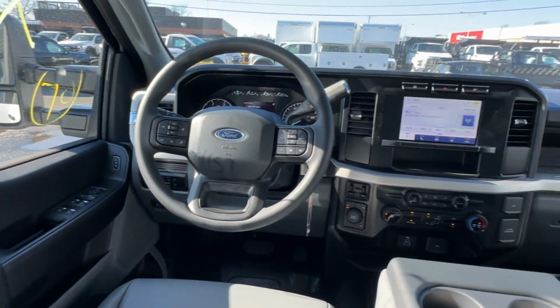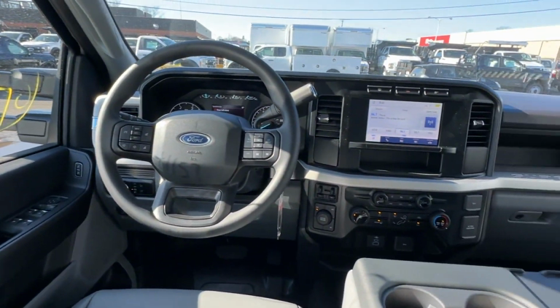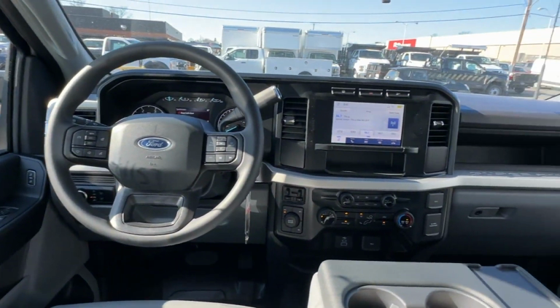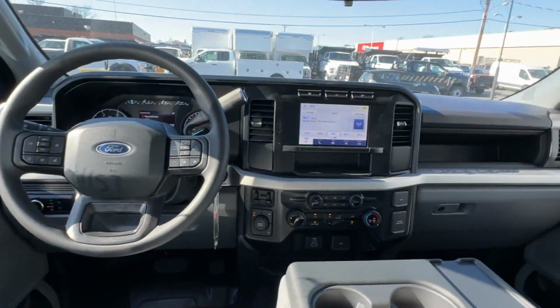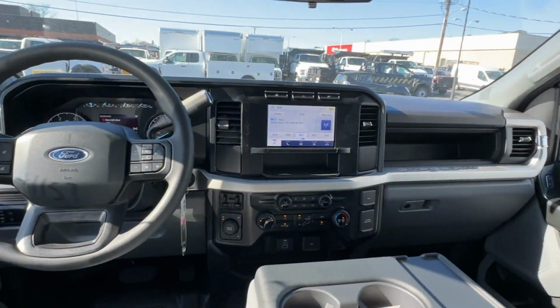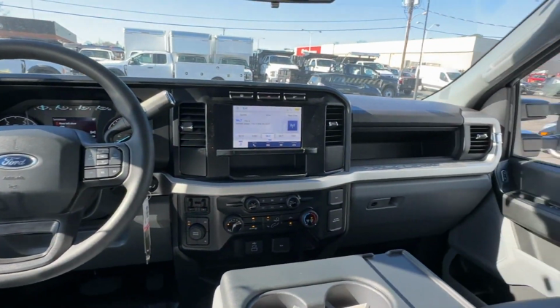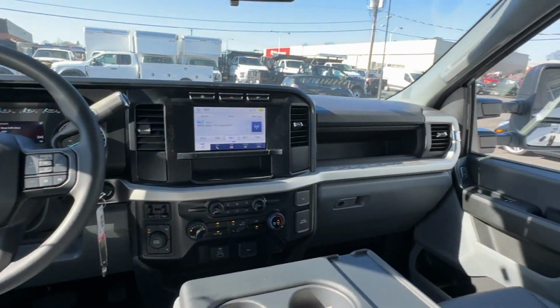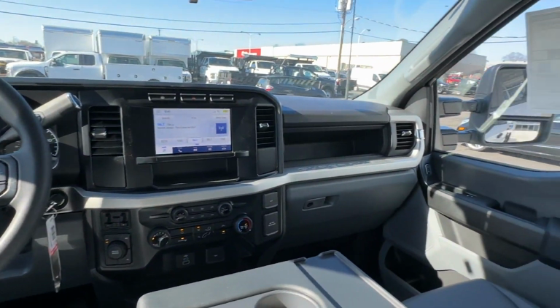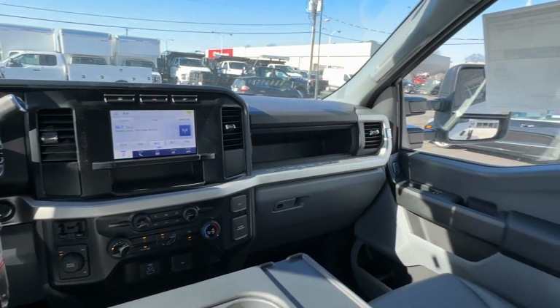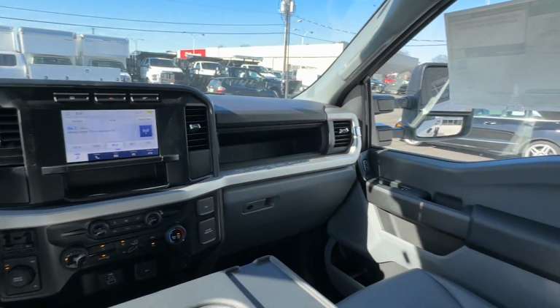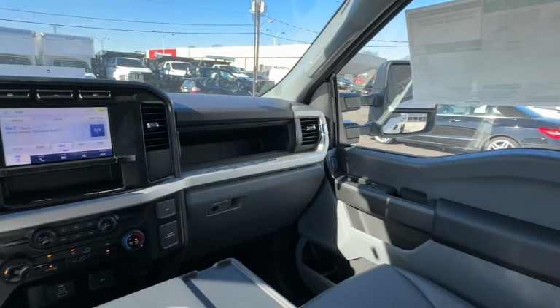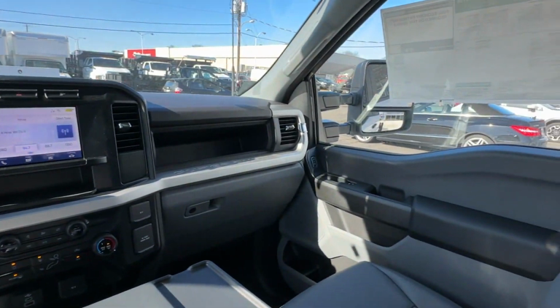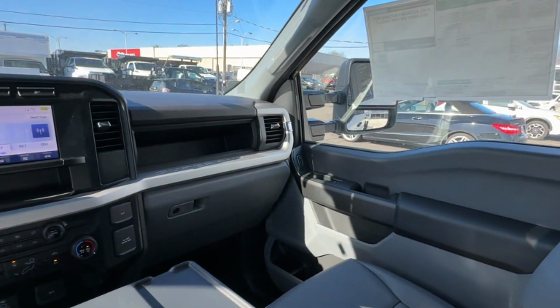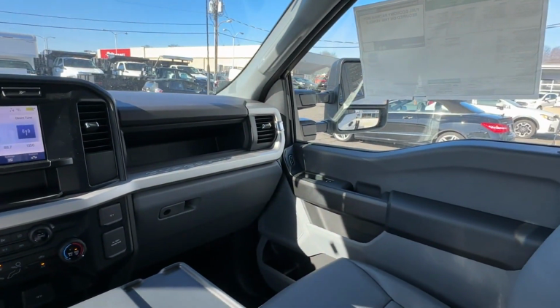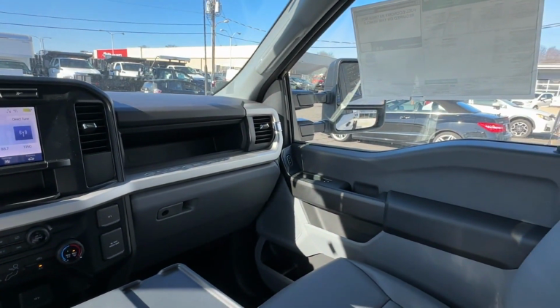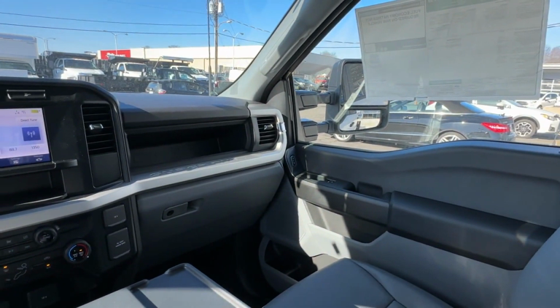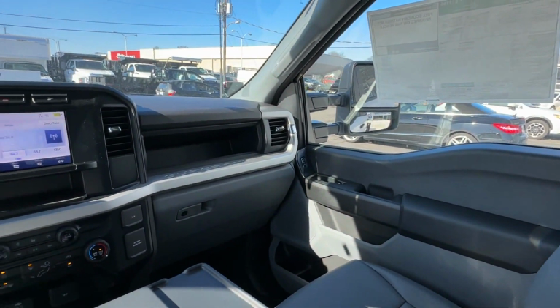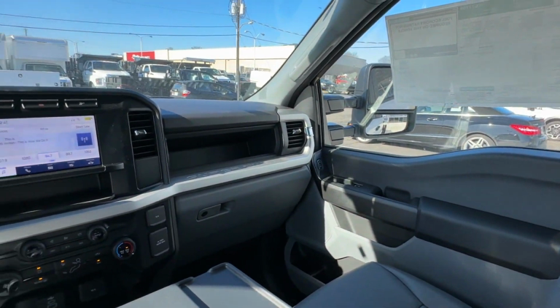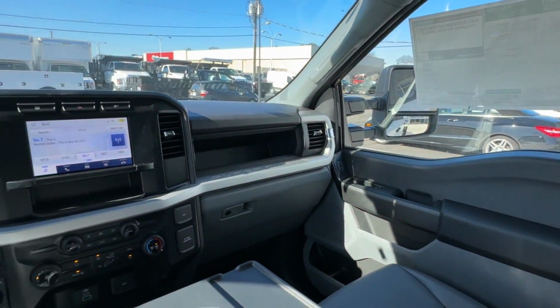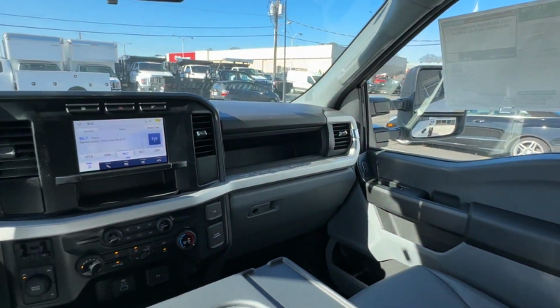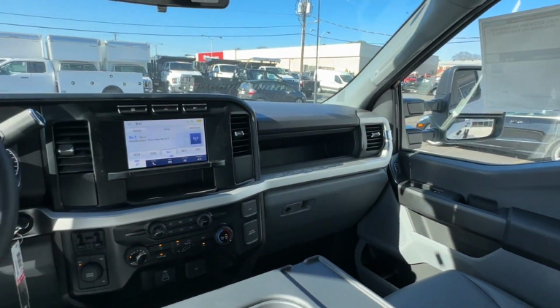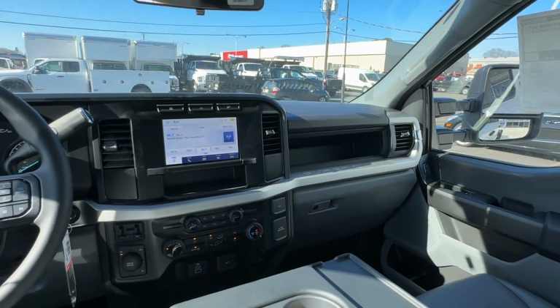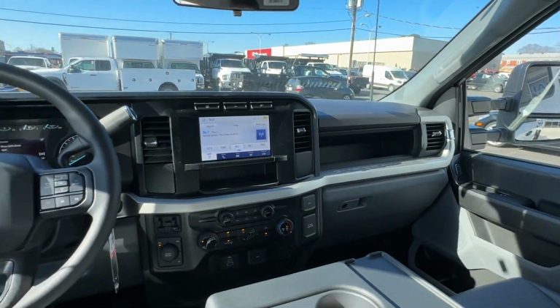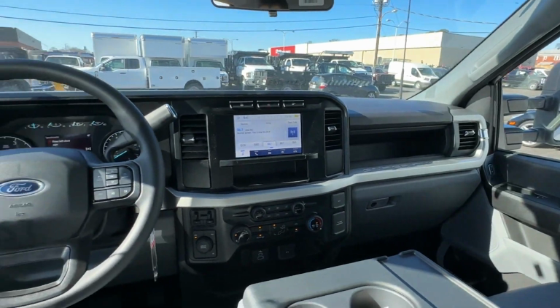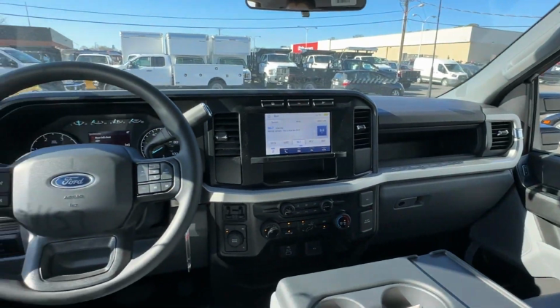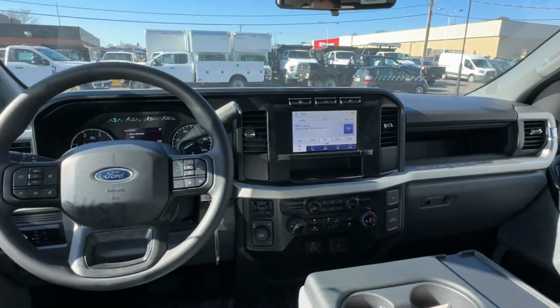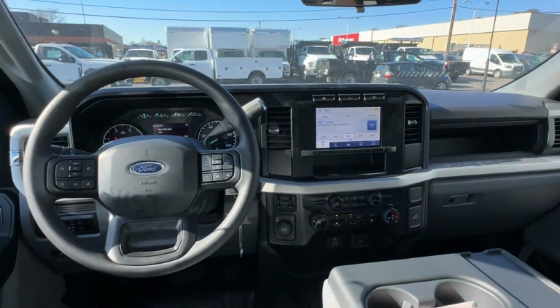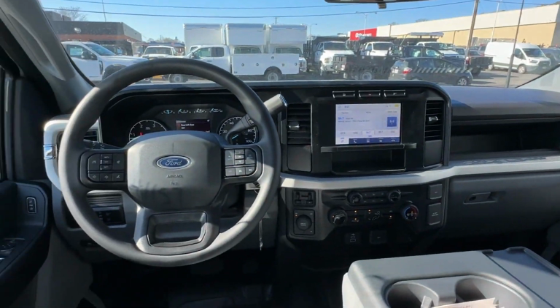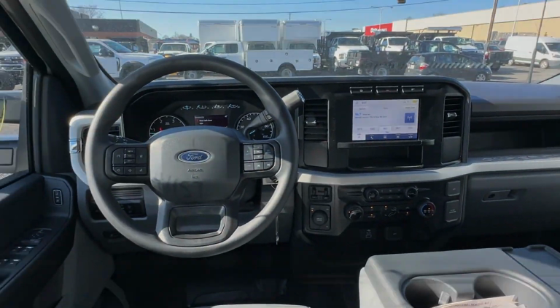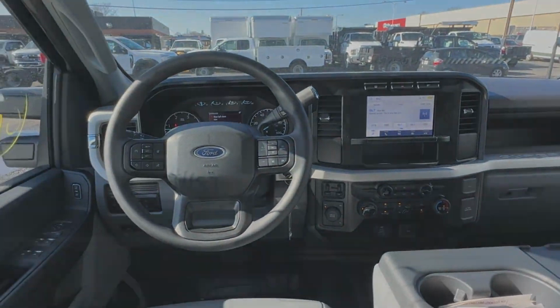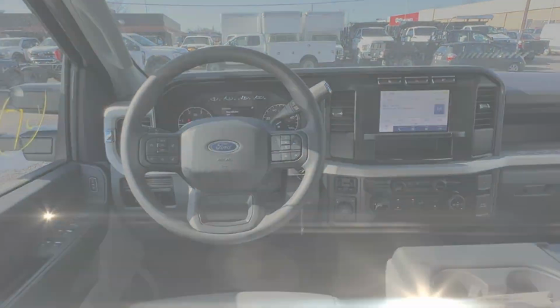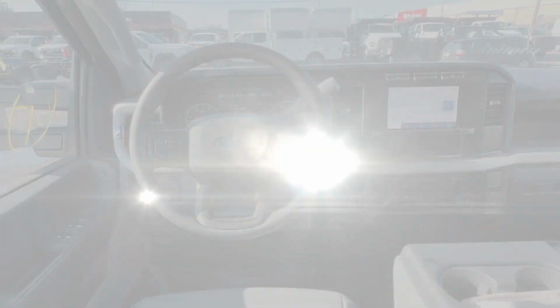Cruise control. Get pre-approved now and make this your next vehicle.